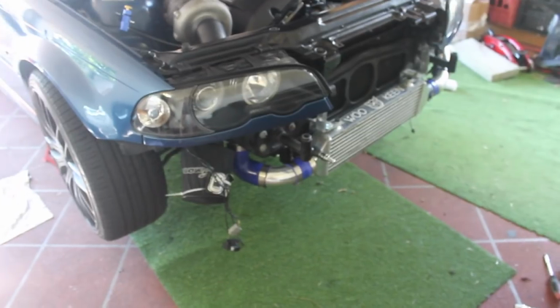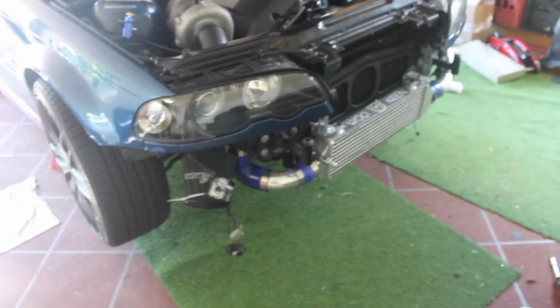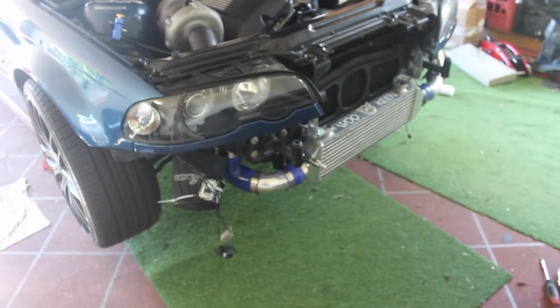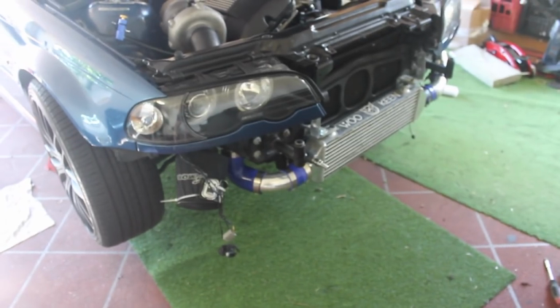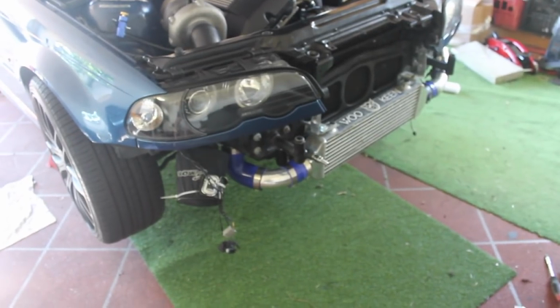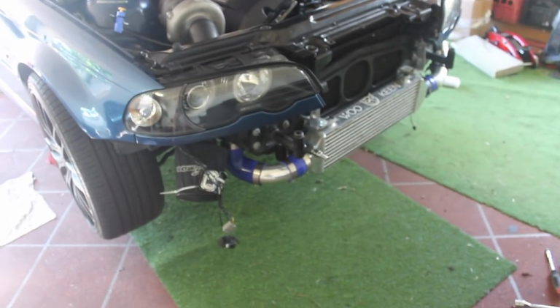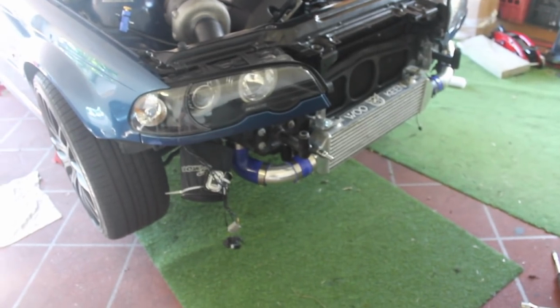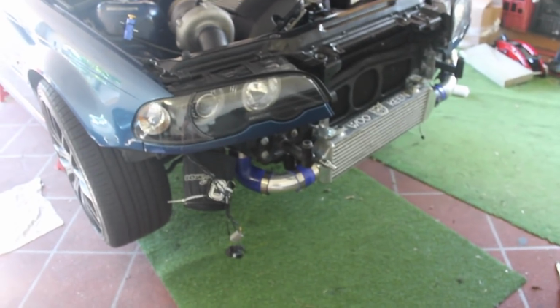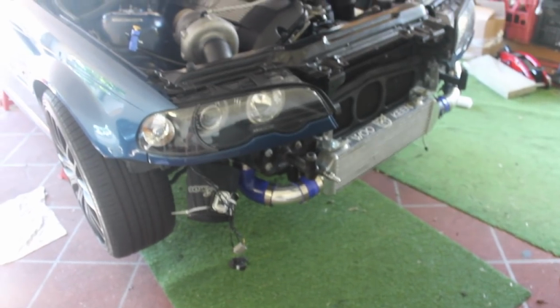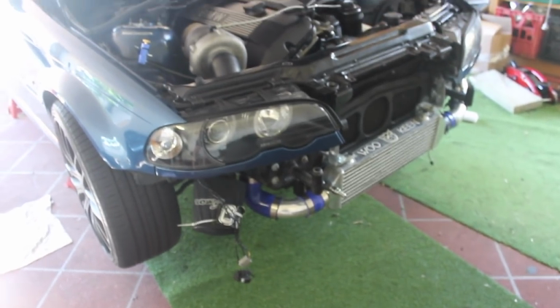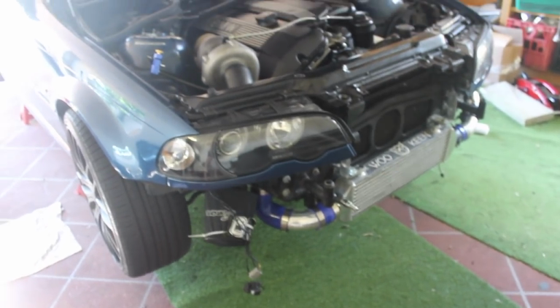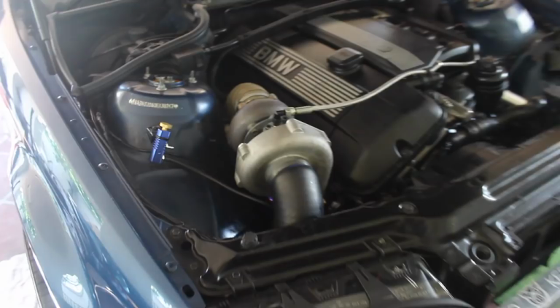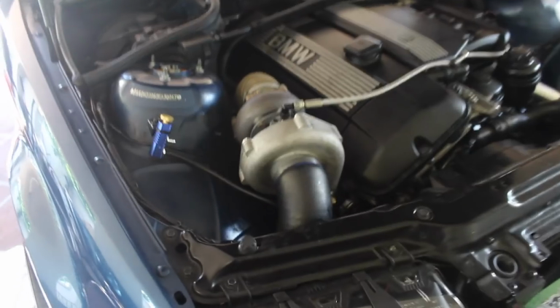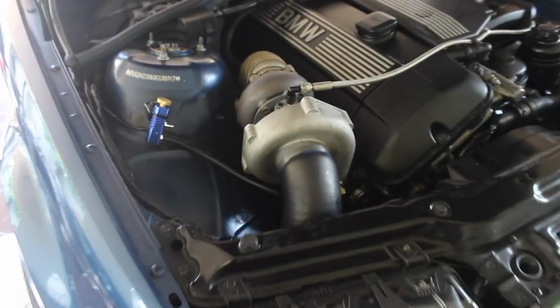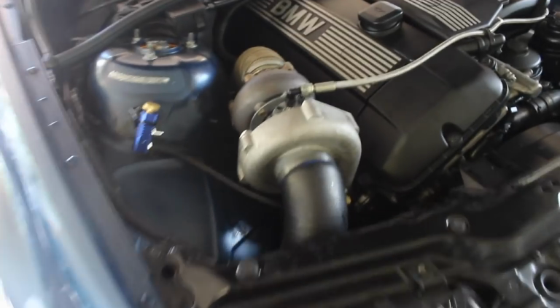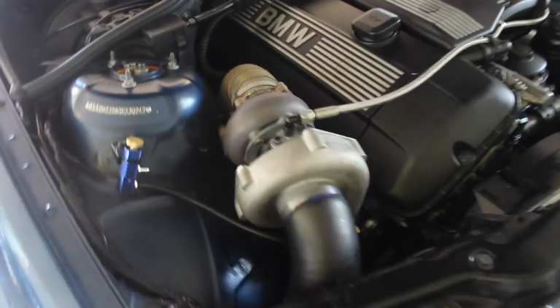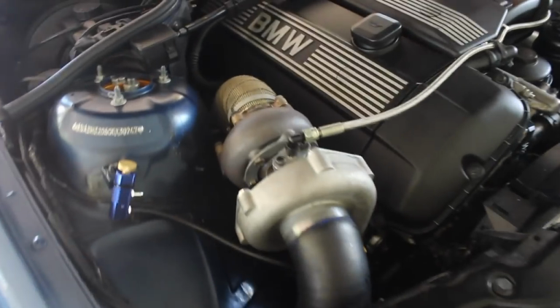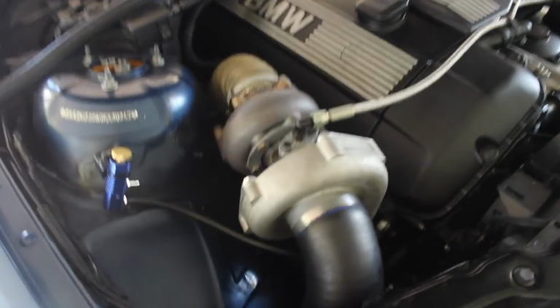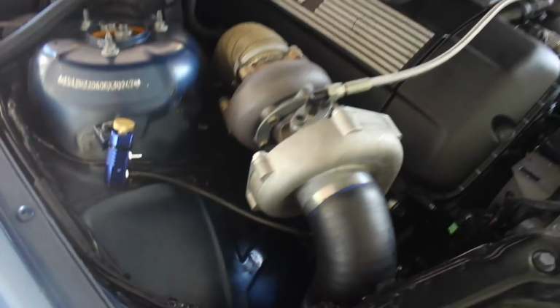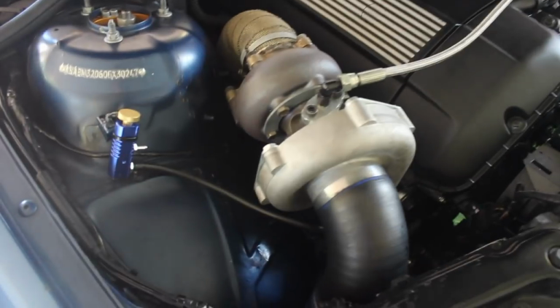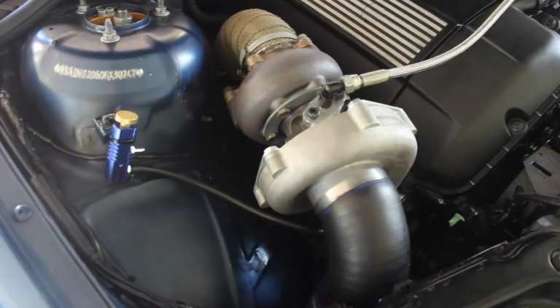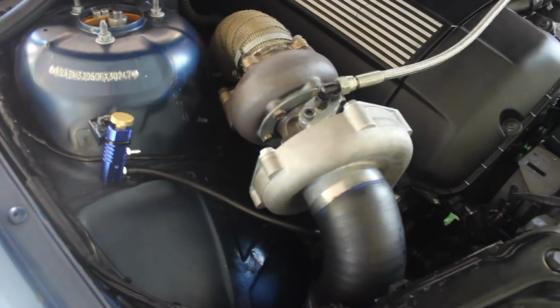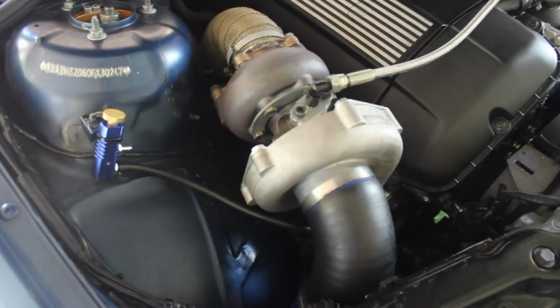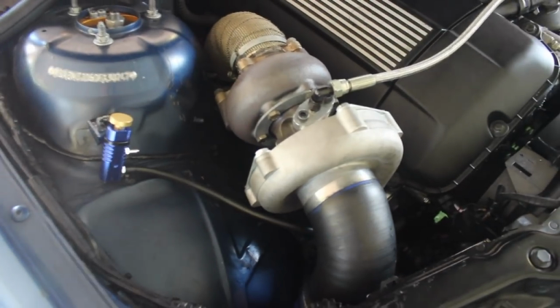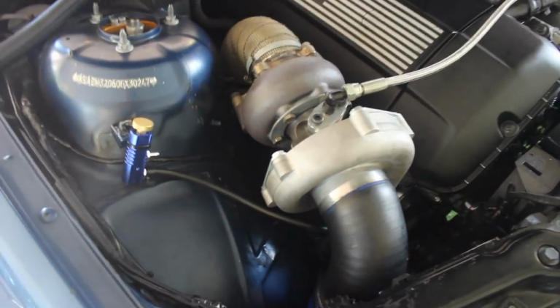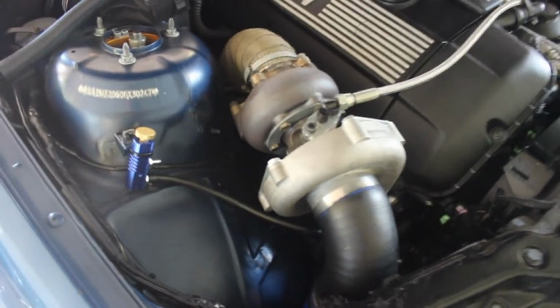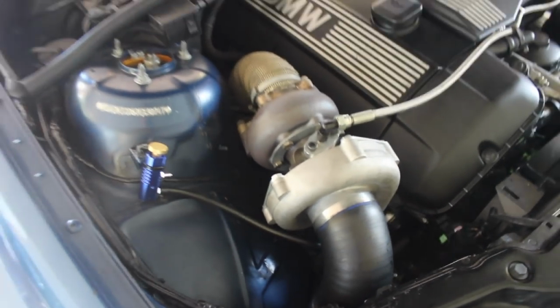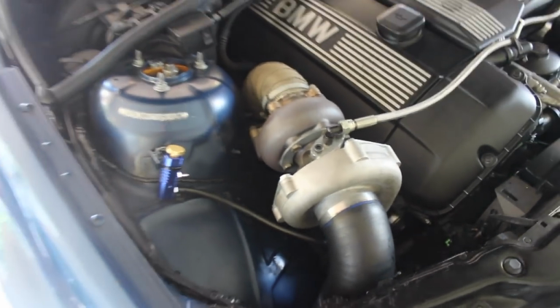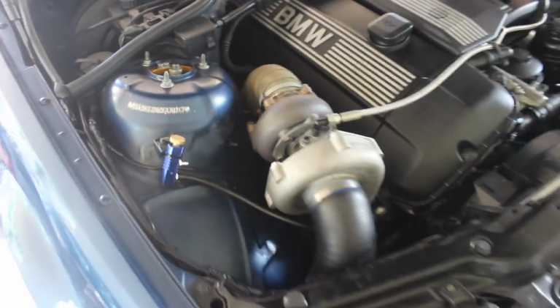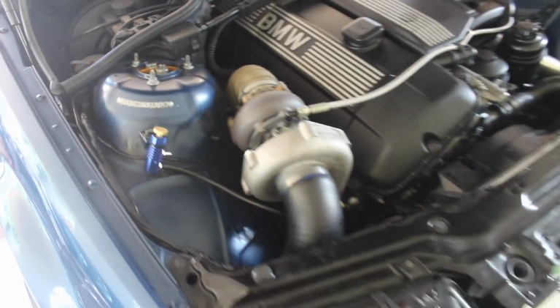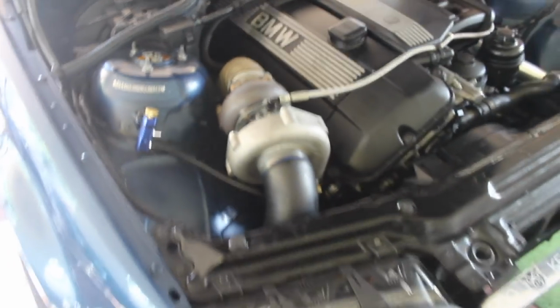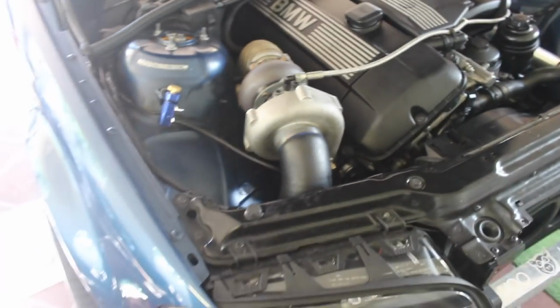I've taken the bumper and the crash bar off. I'm going to be taking the turbo off and putting the new turbo on.